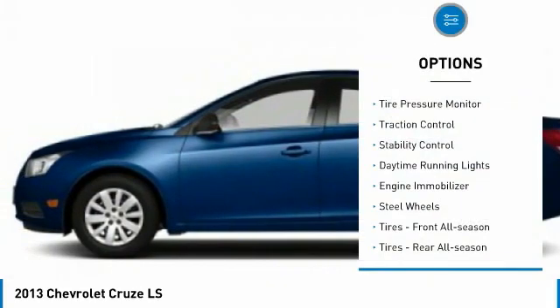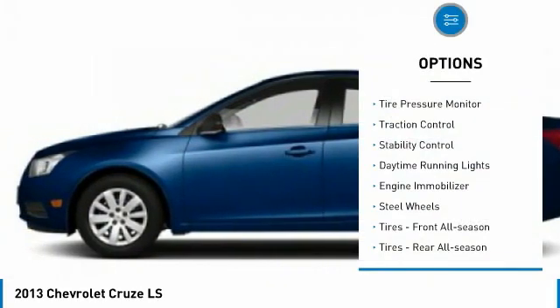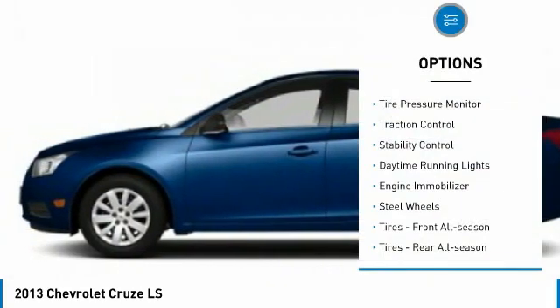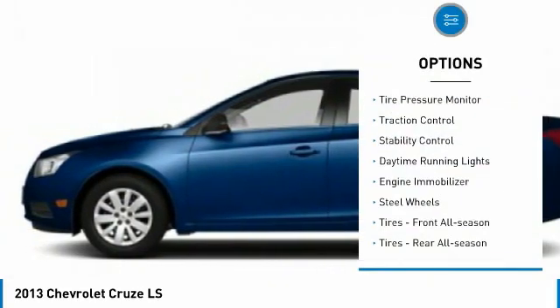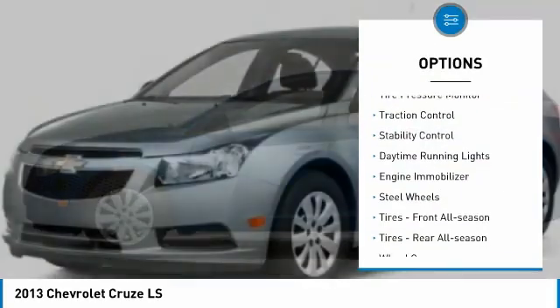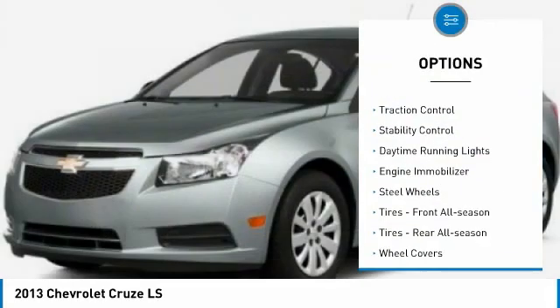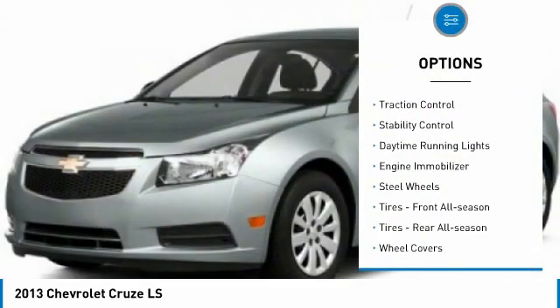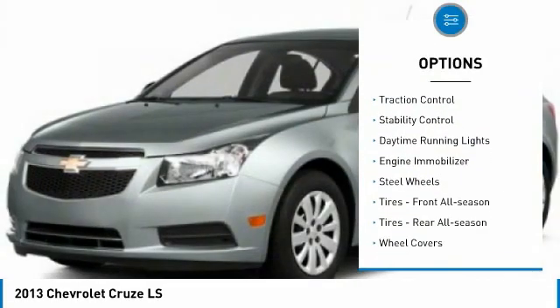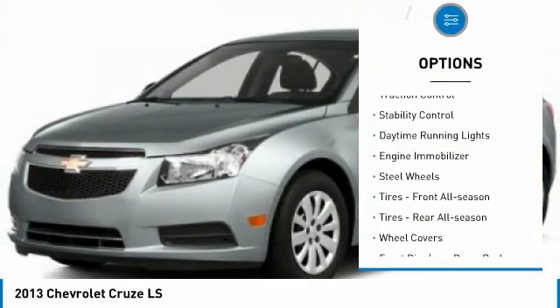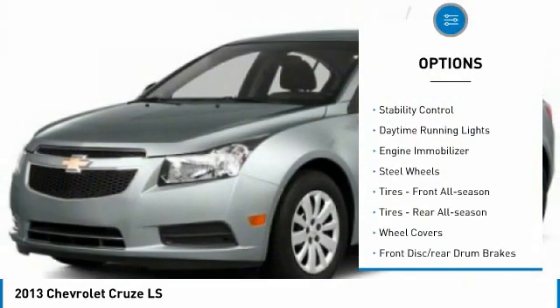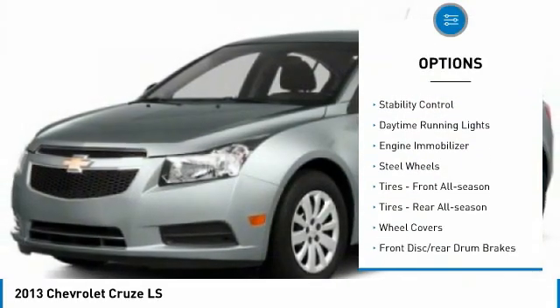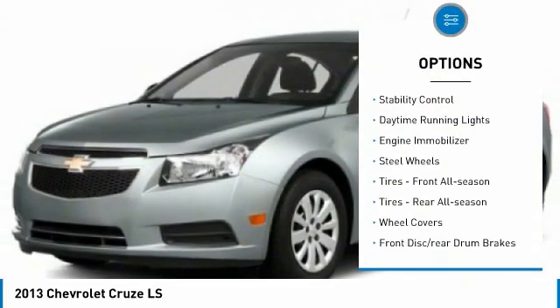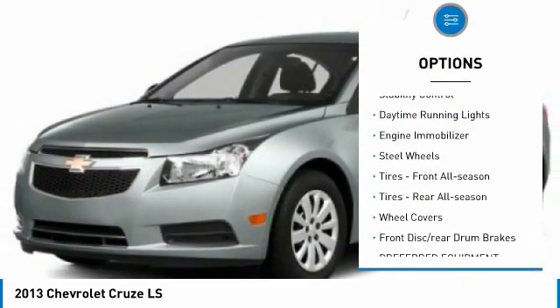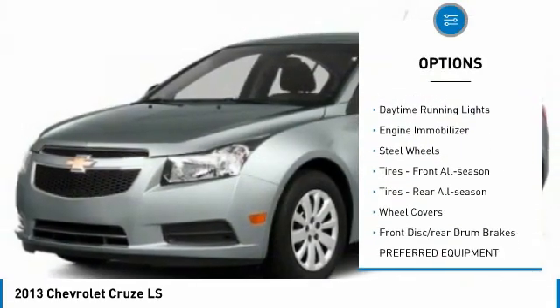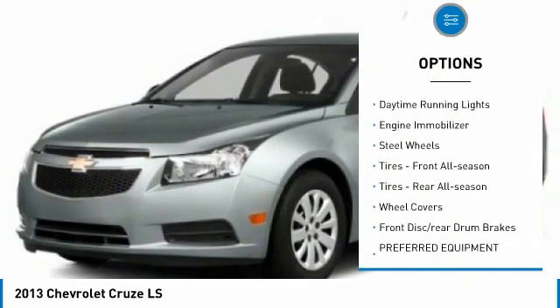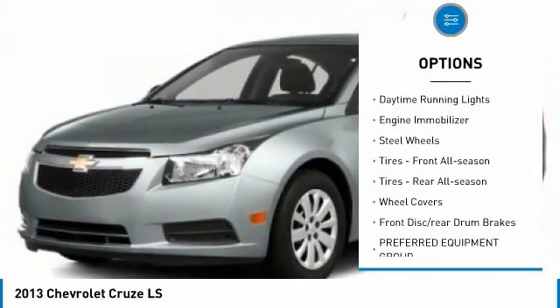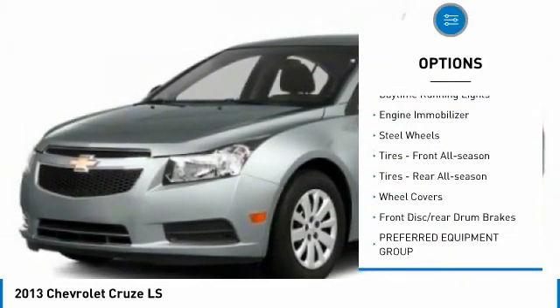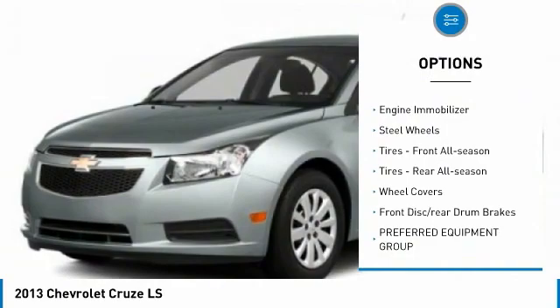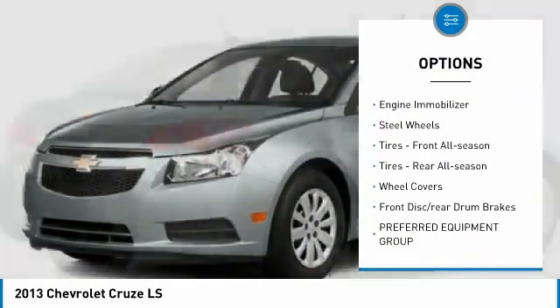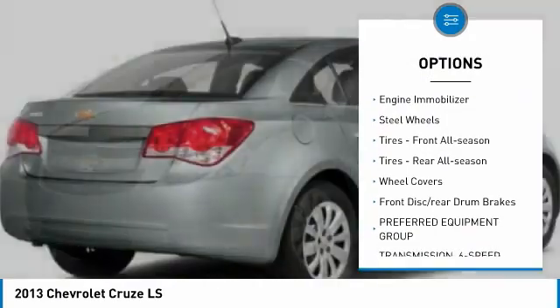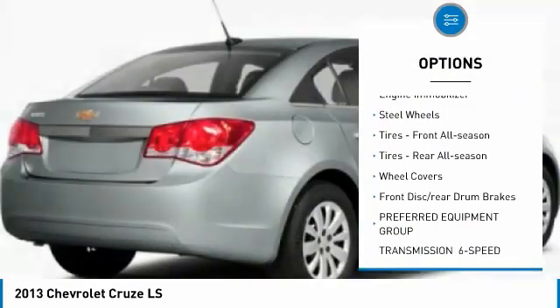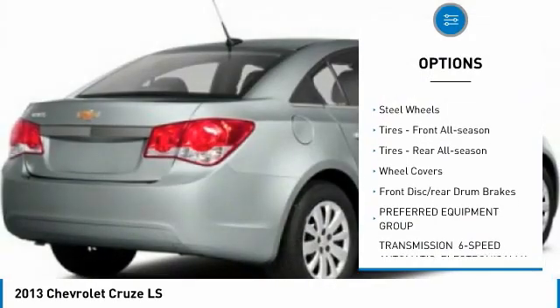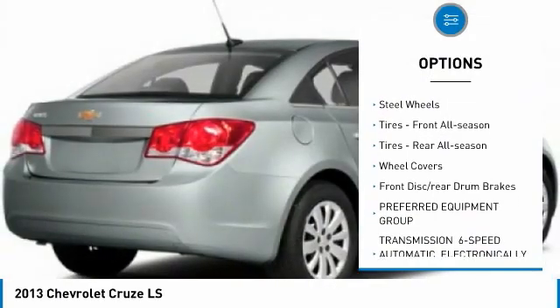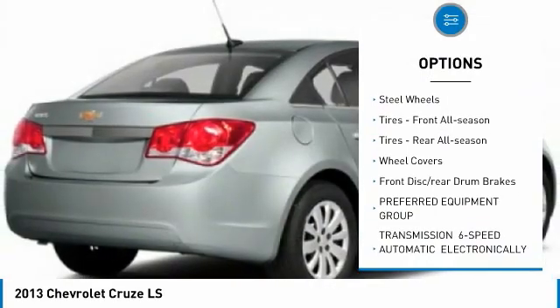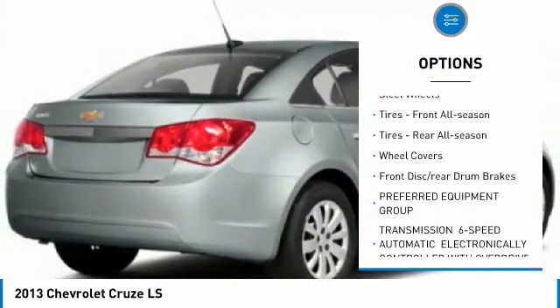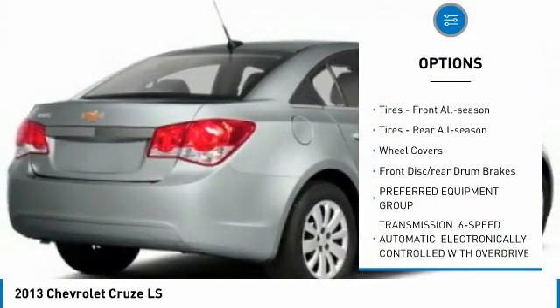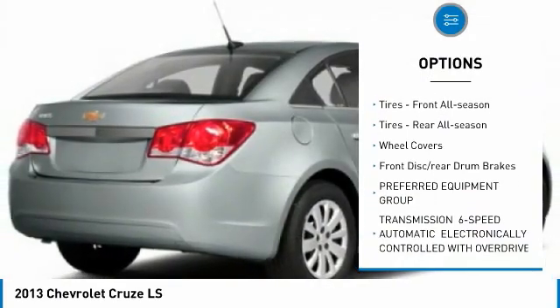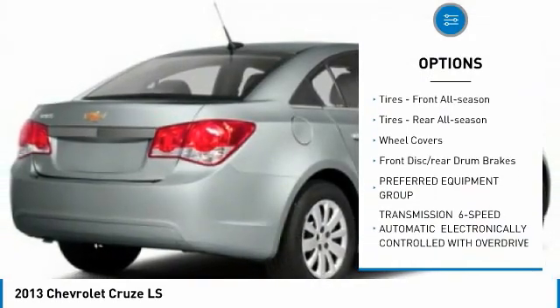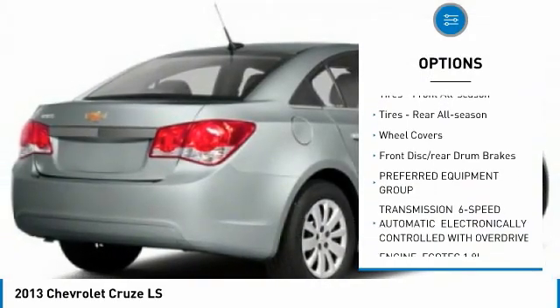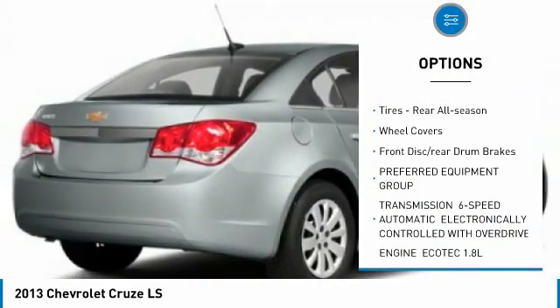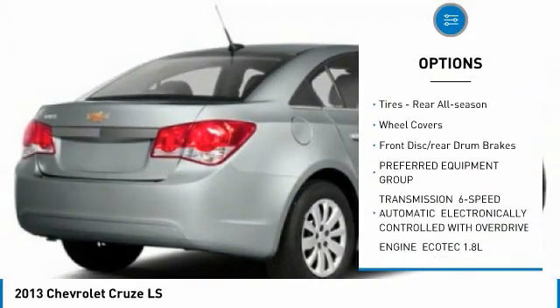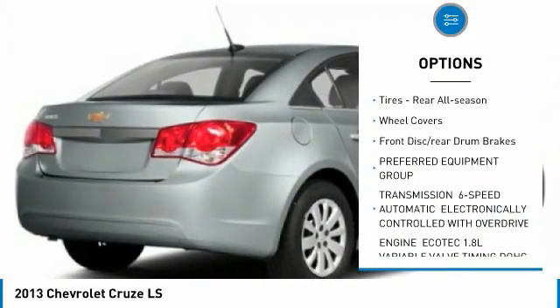Tire pressure monitor. Traction control. Stability control. Daytime running lights. Engine immobilizer.